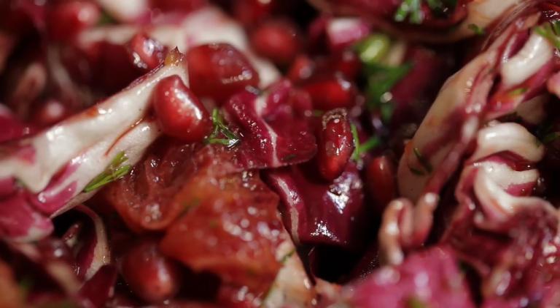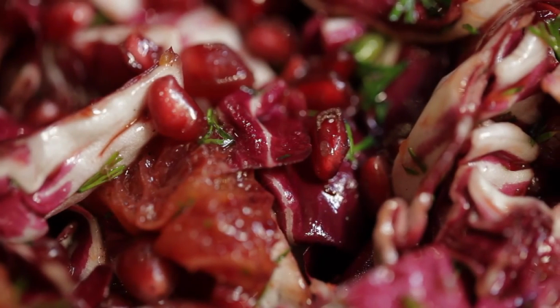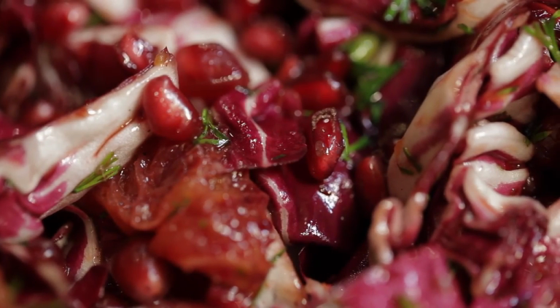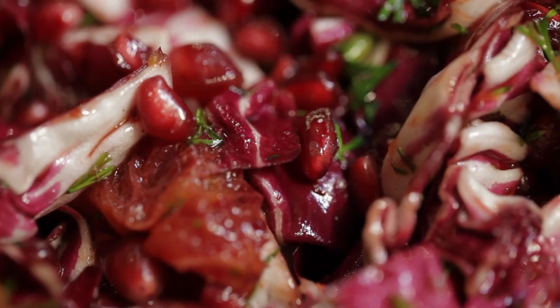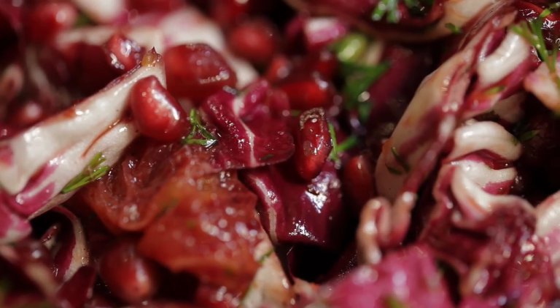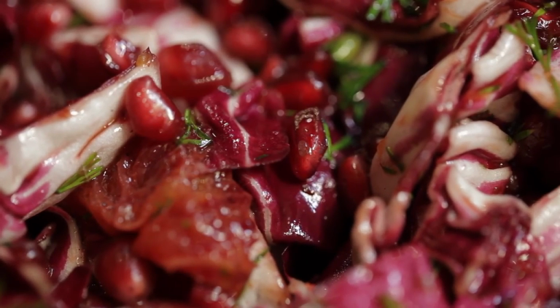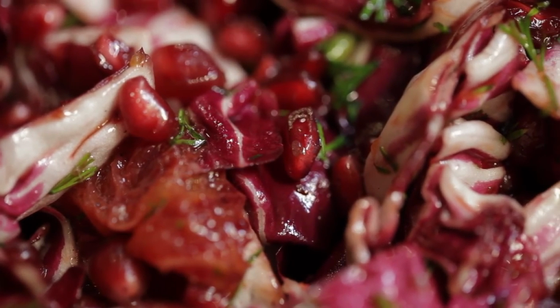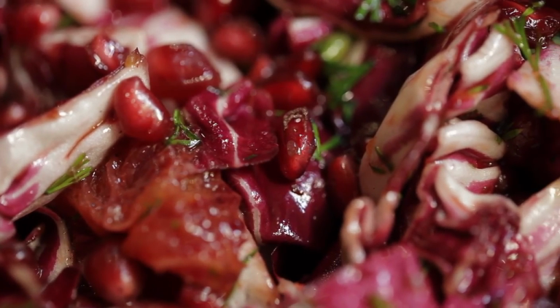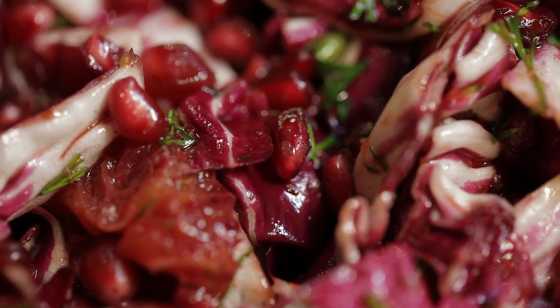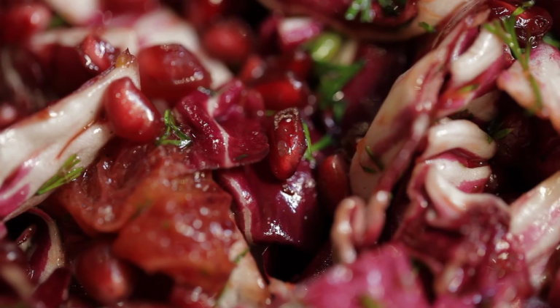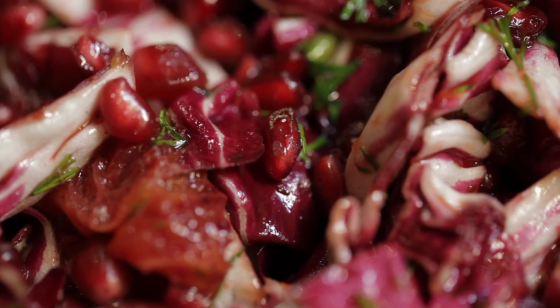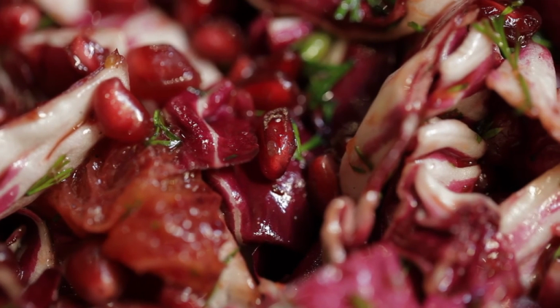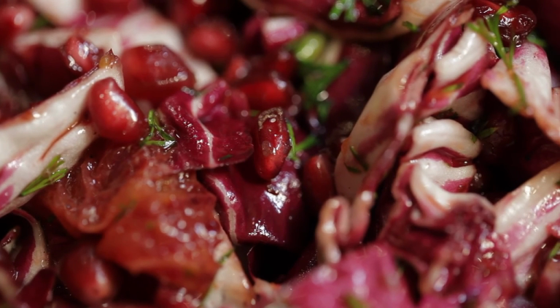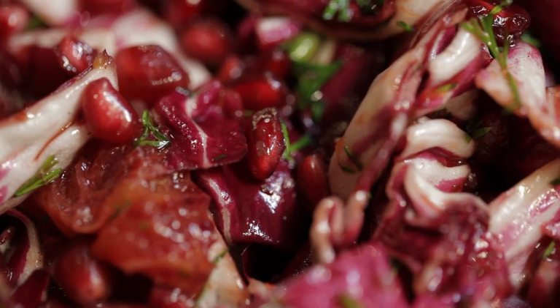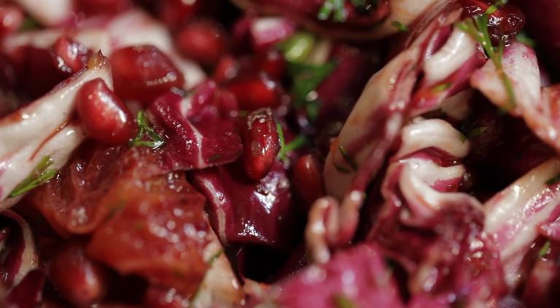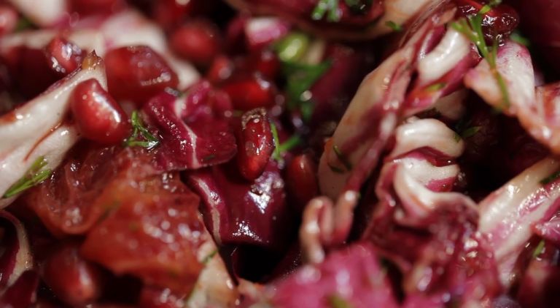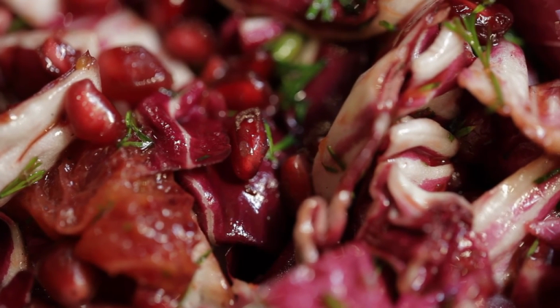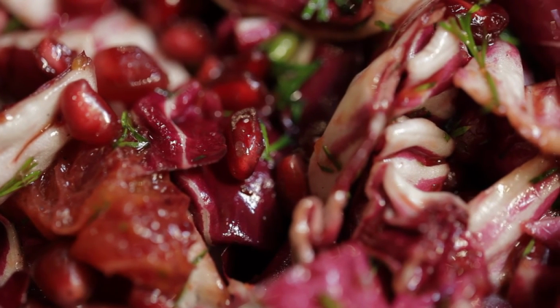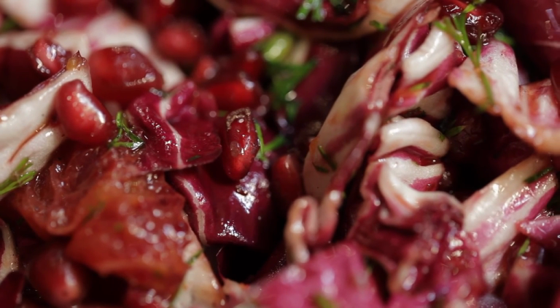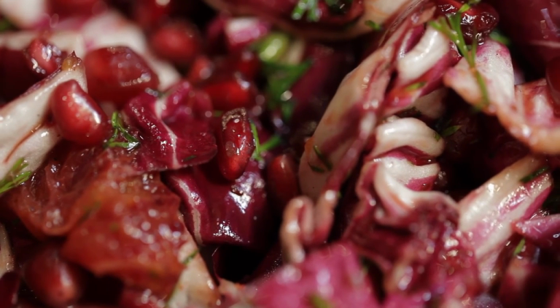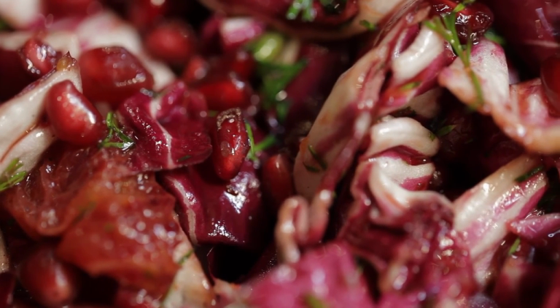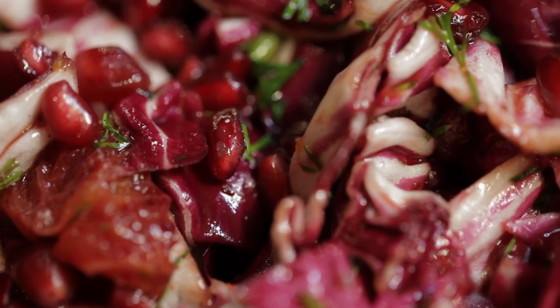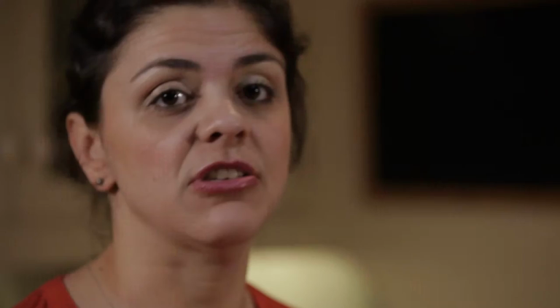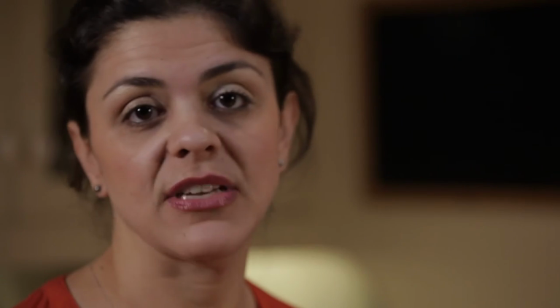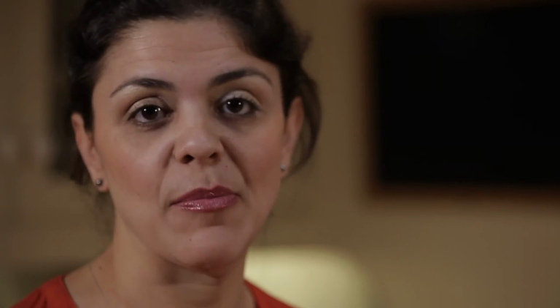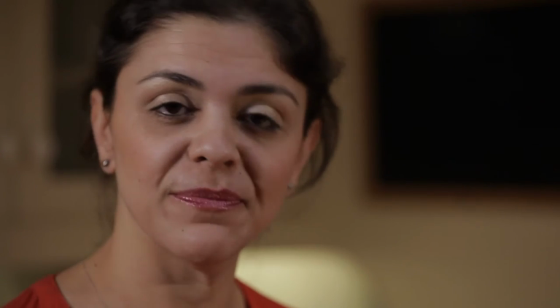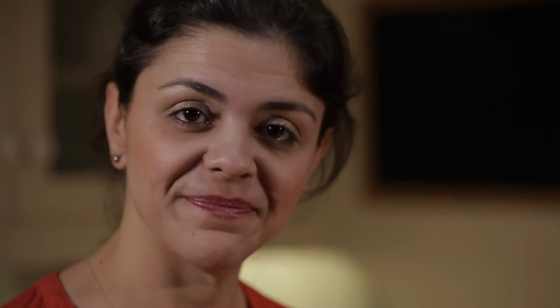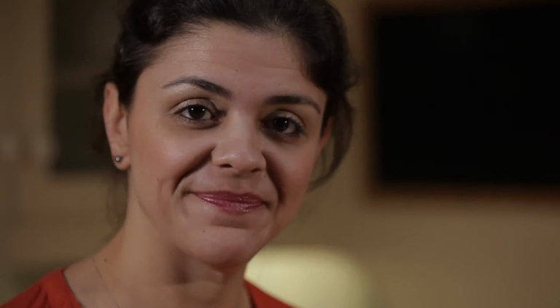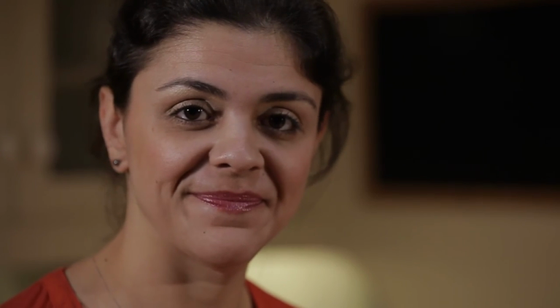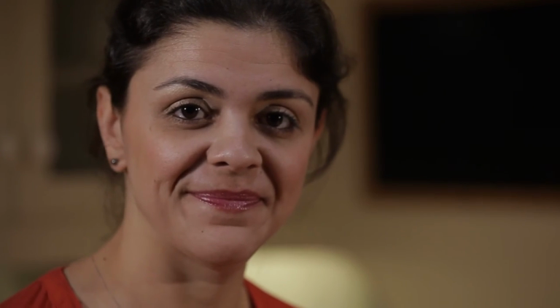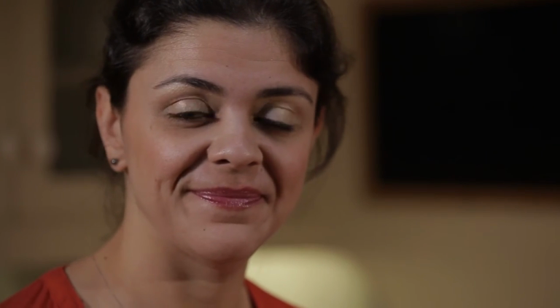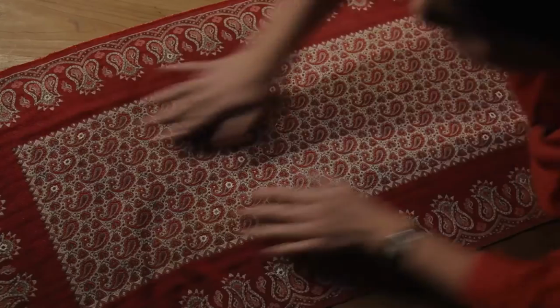Blood orange, radicchio, pomegranate salad — a delicious addition to your table.